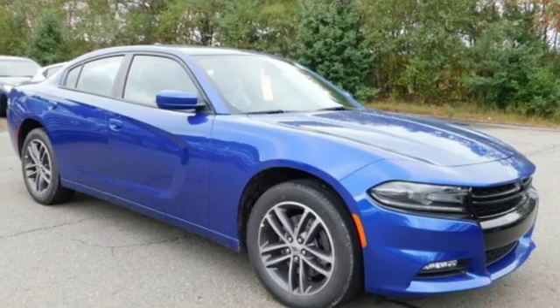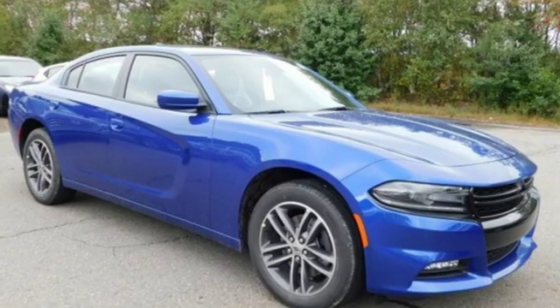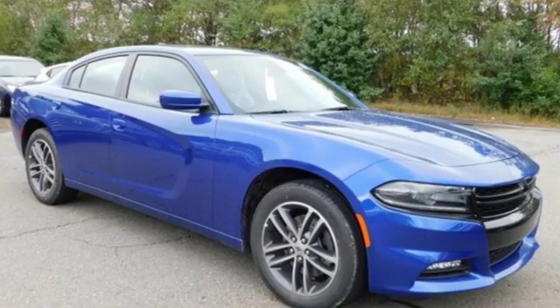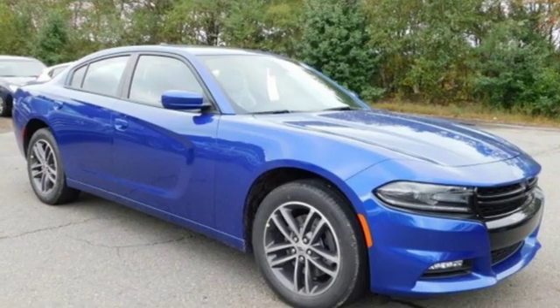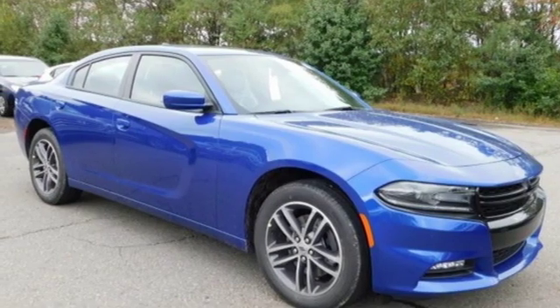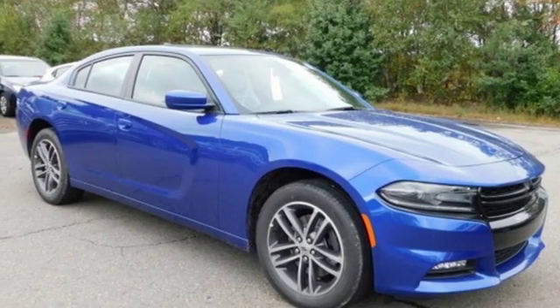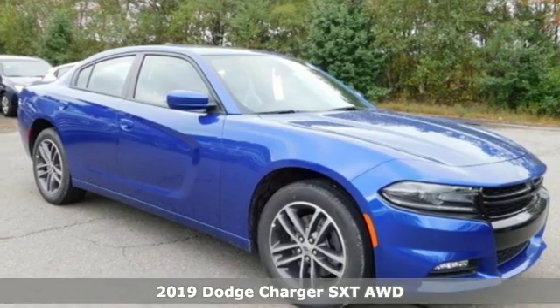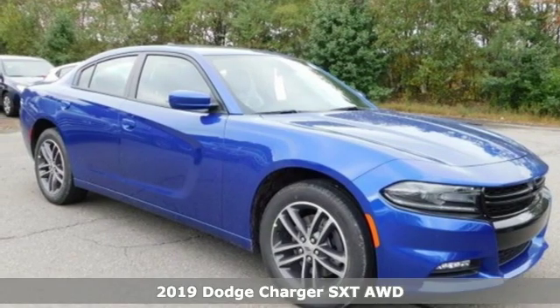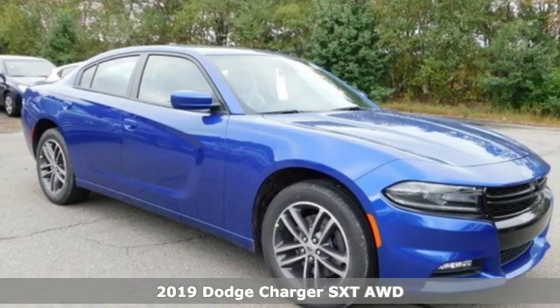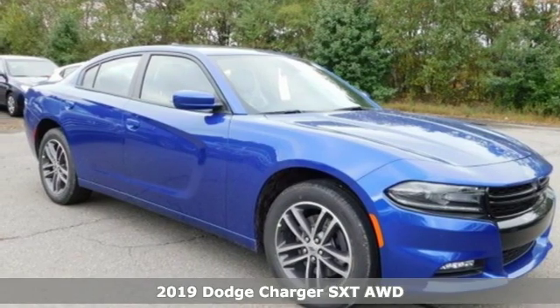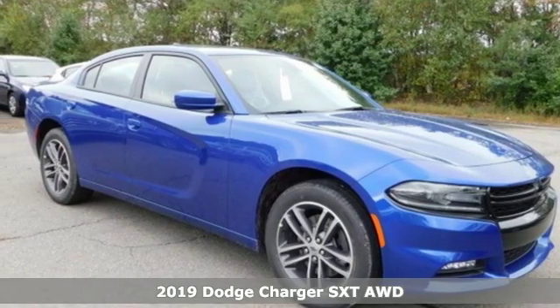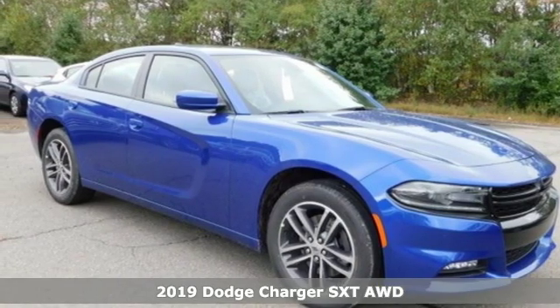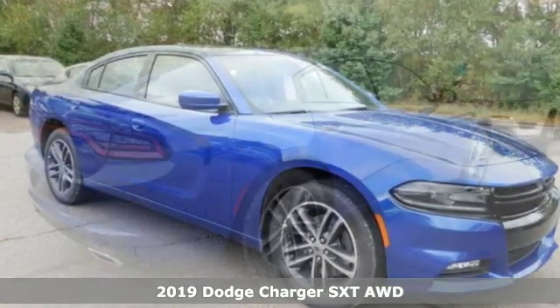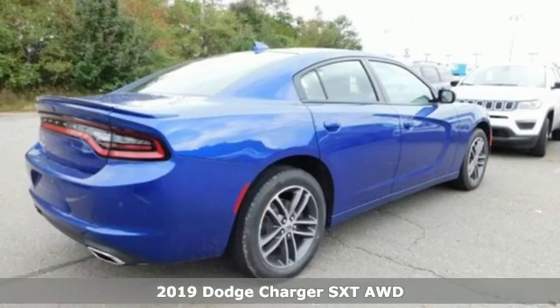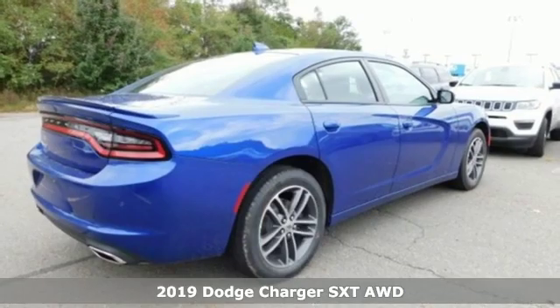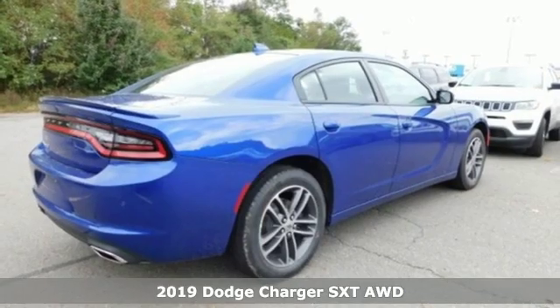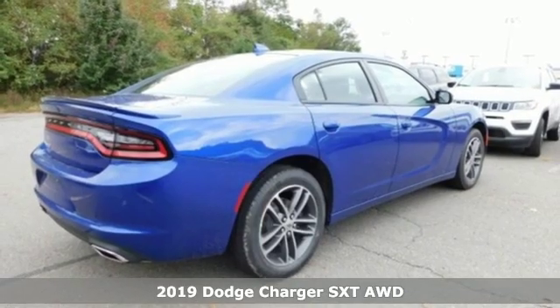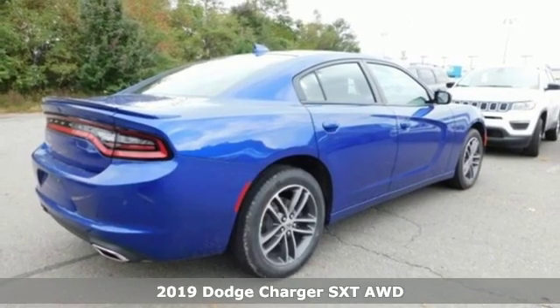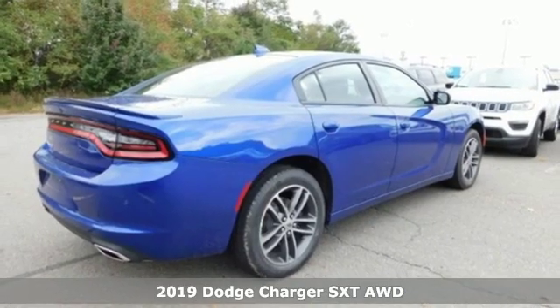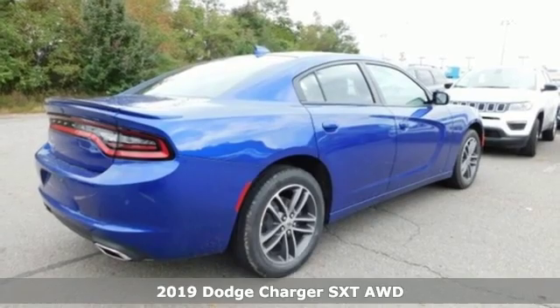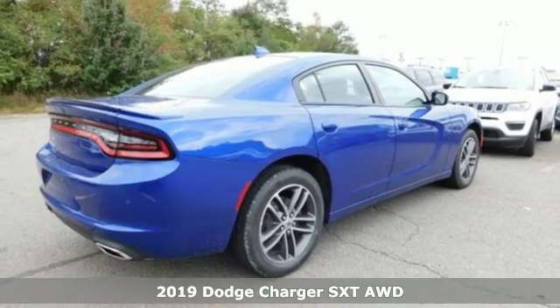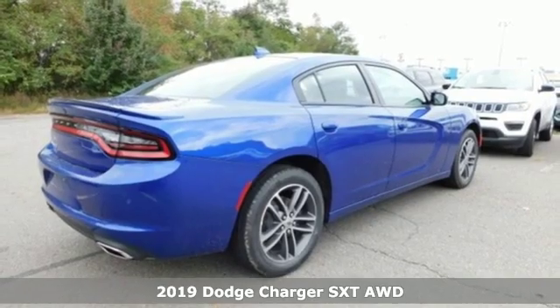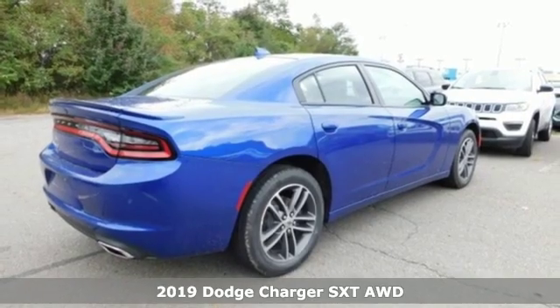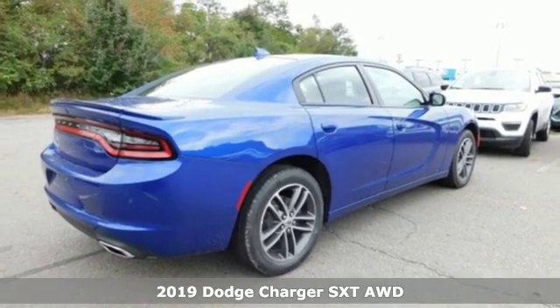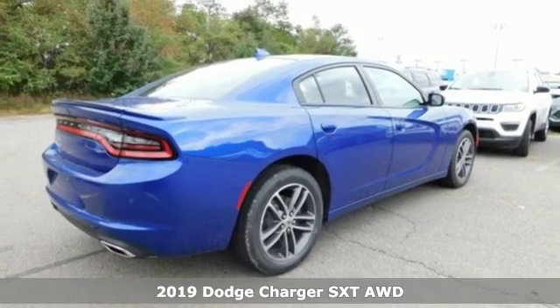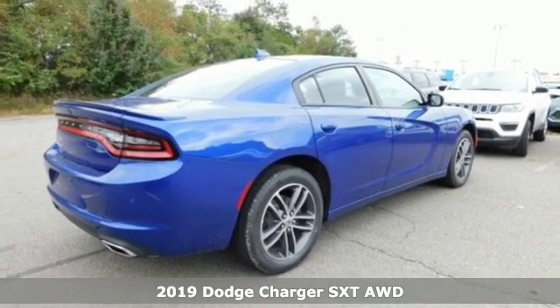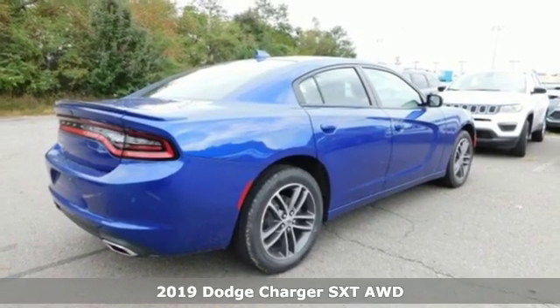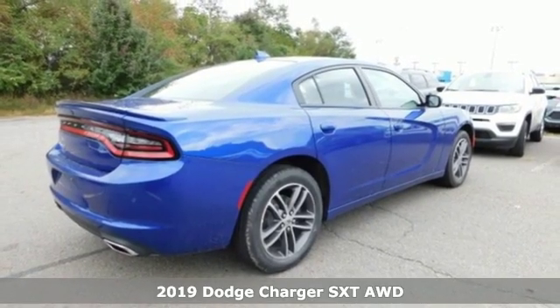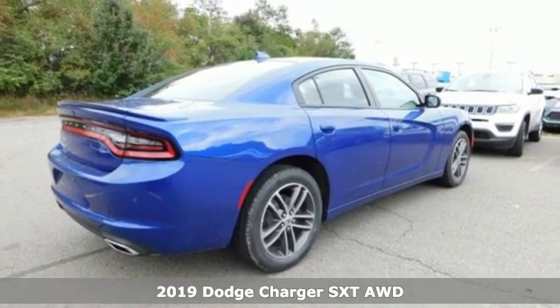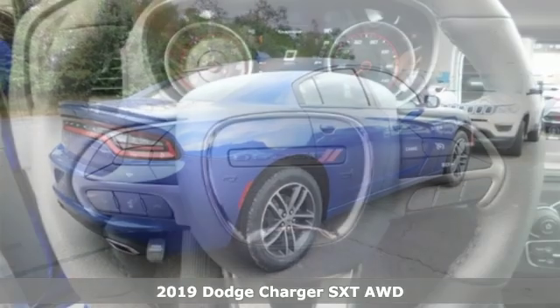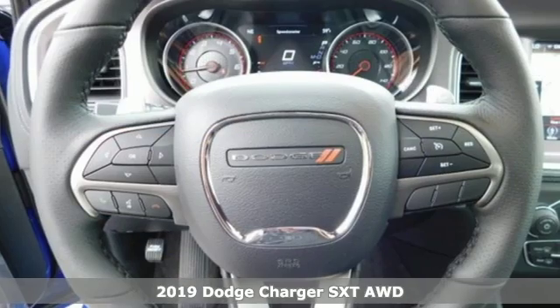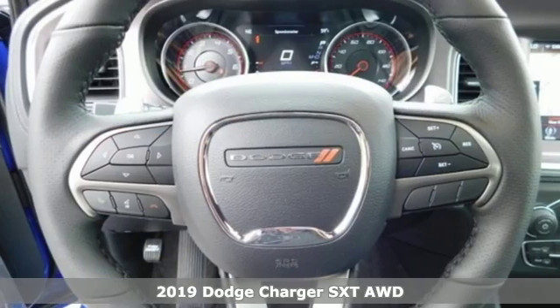It's a new 2019 Dodge Charger. Get ready to unleash raw power from a car that has always turned heads.